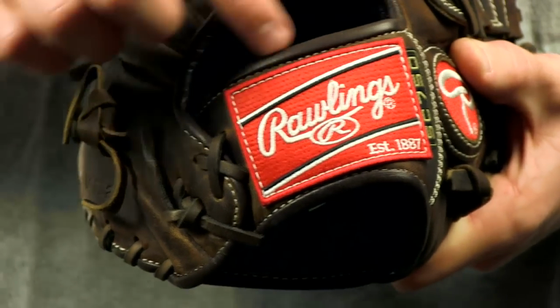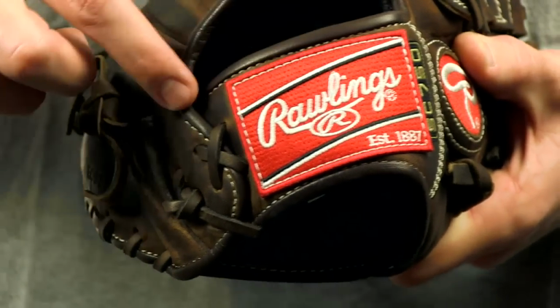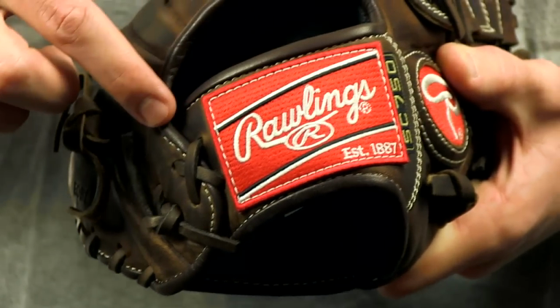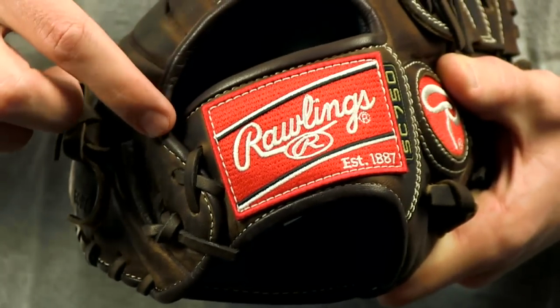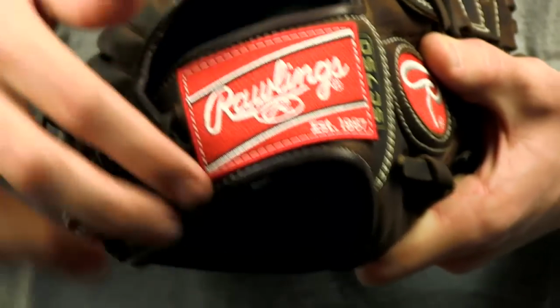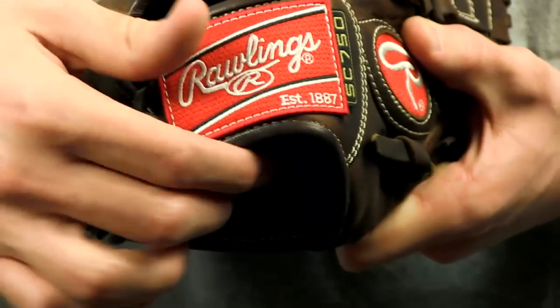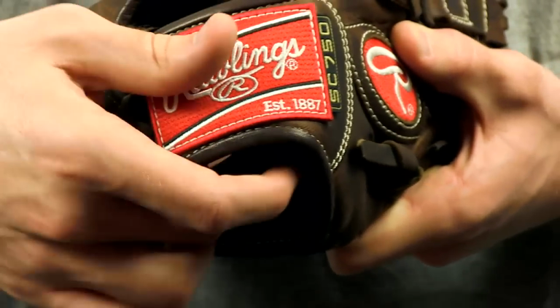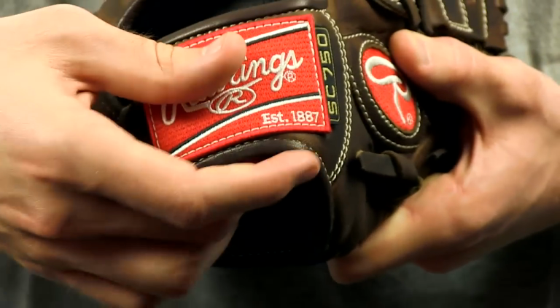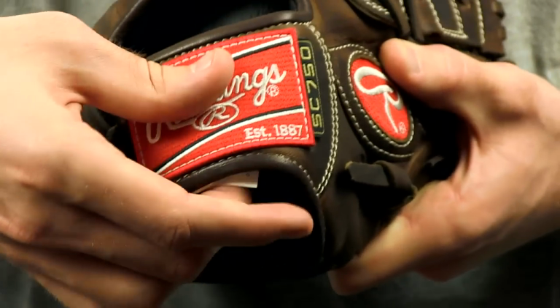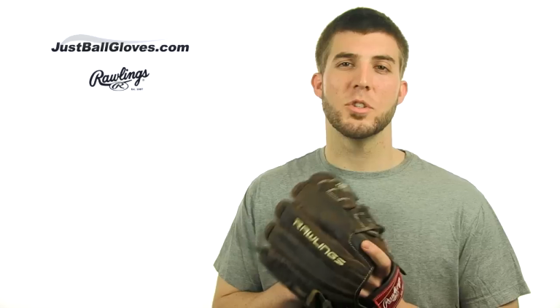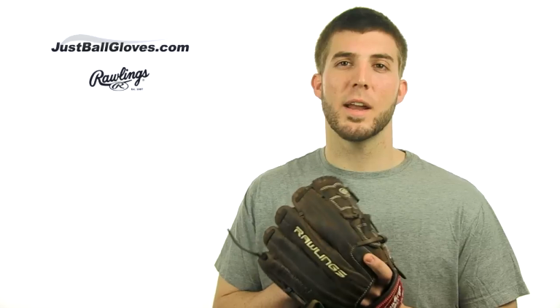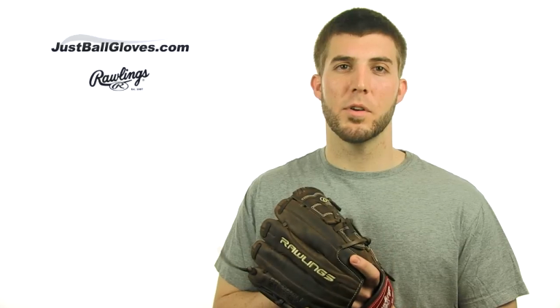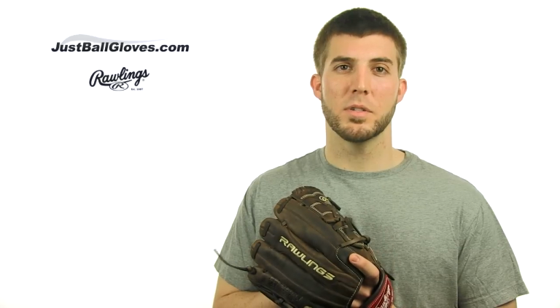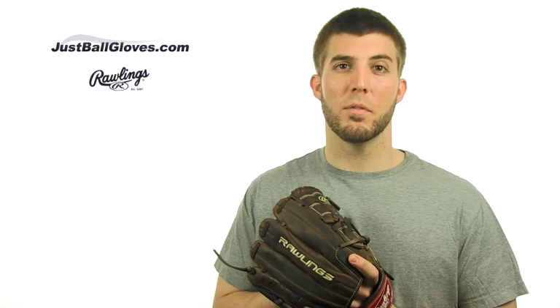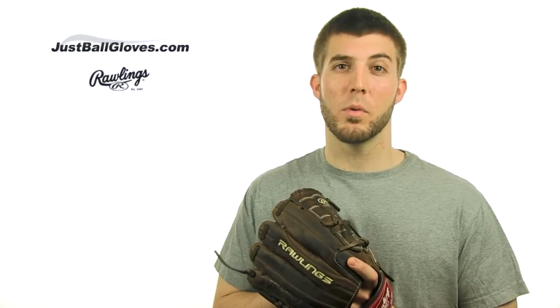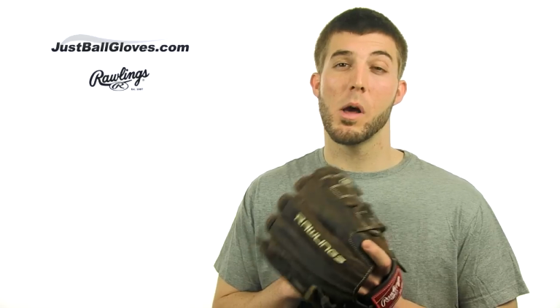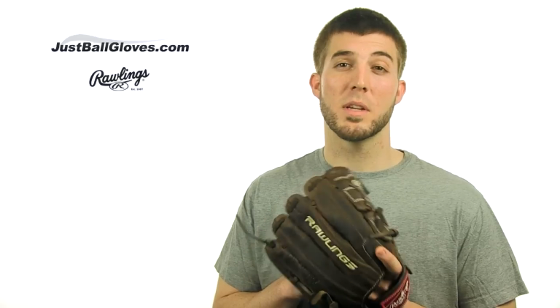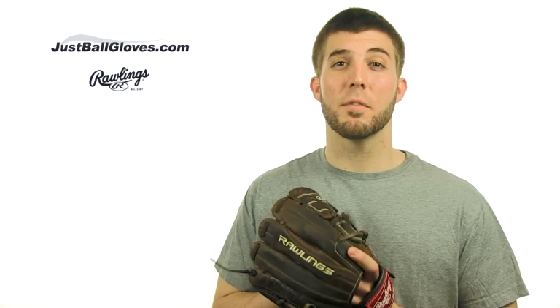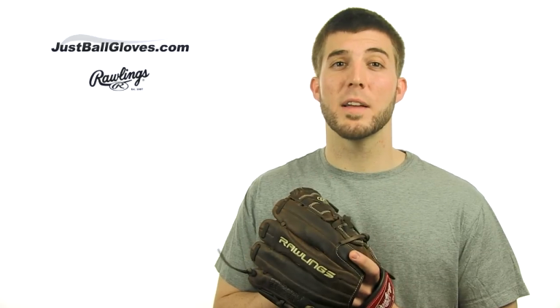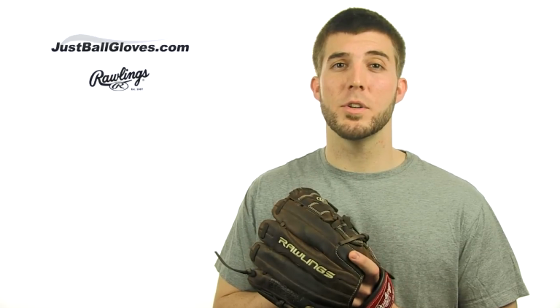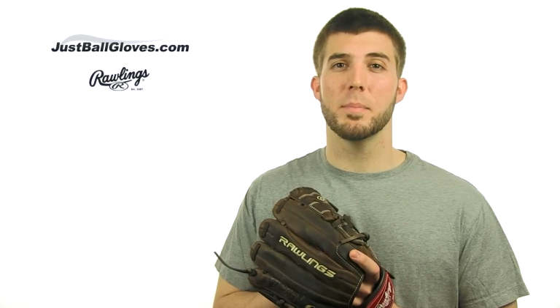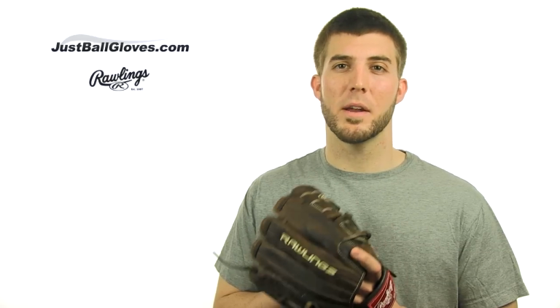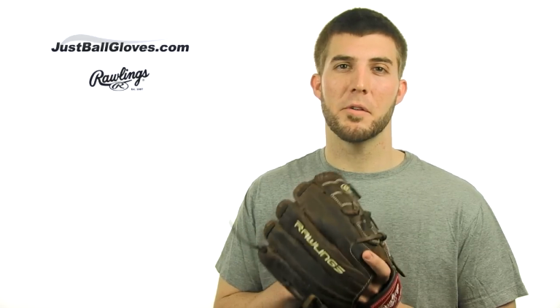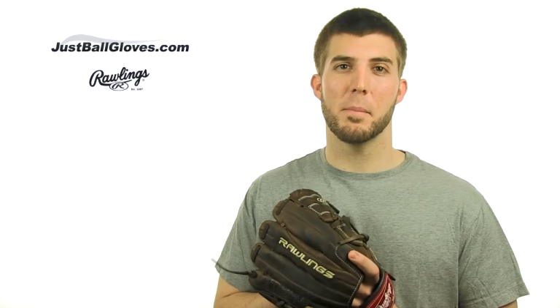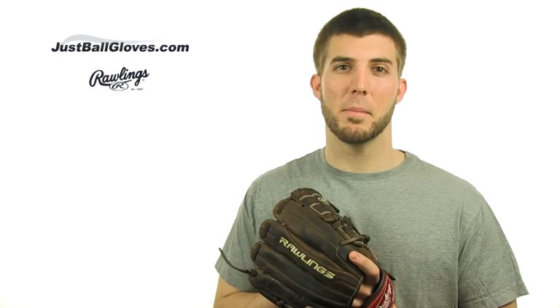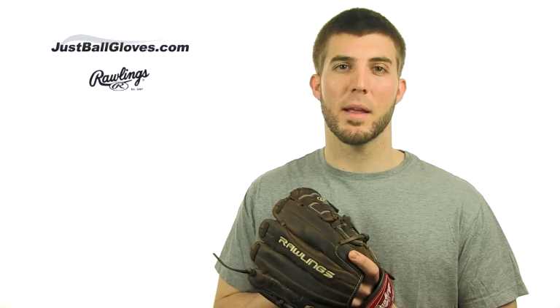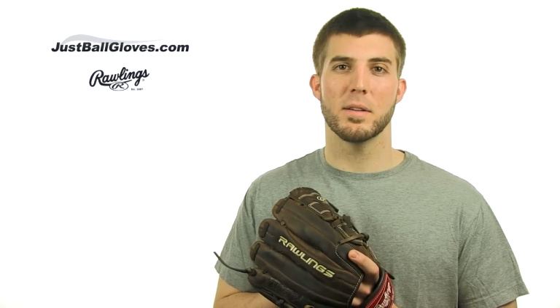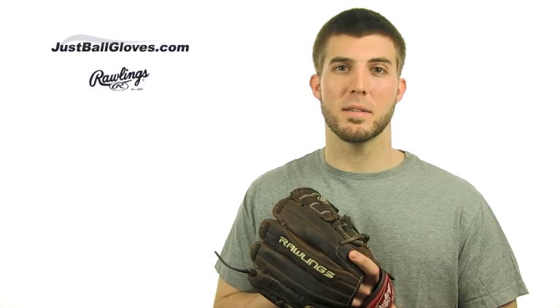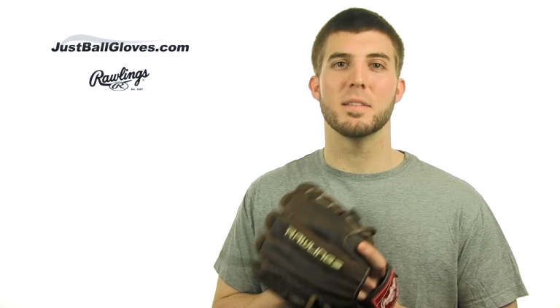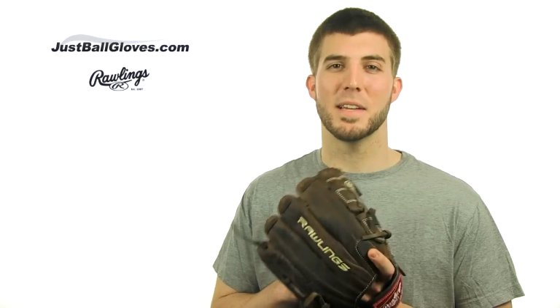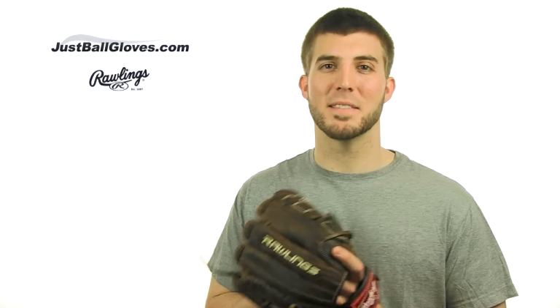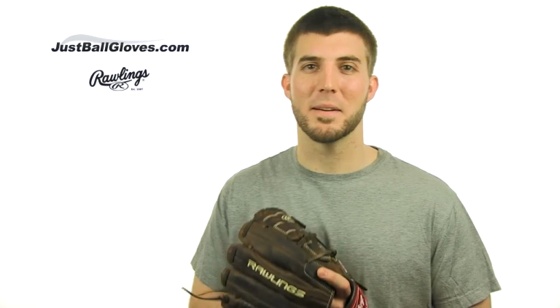So stop by JustBallGloves.com and check it out for yourself. We will always offer fast free shipping and a 100 day money back guarantee. See you guys there.